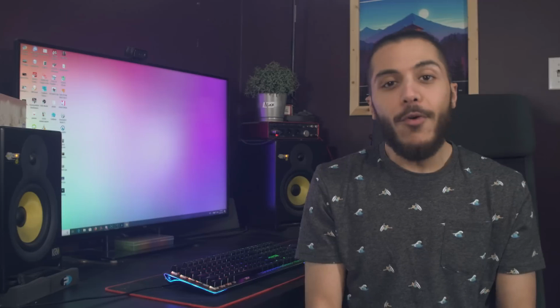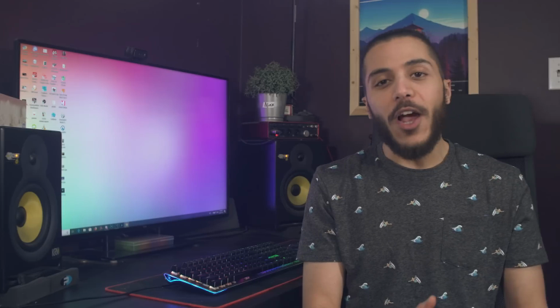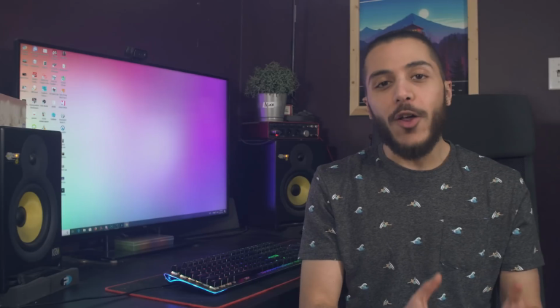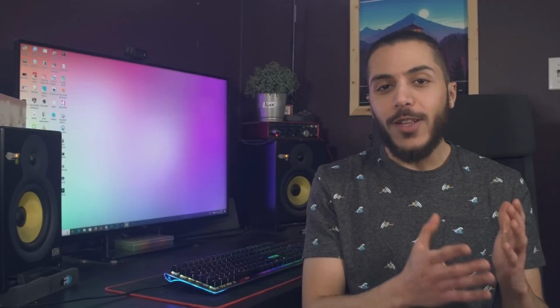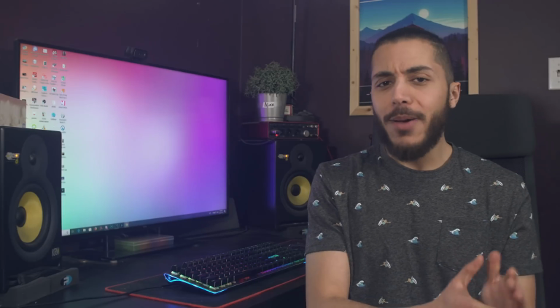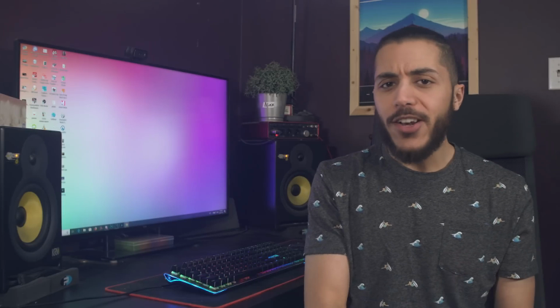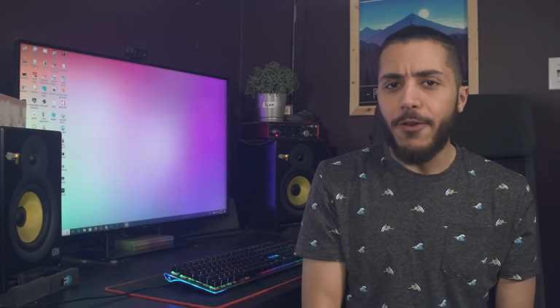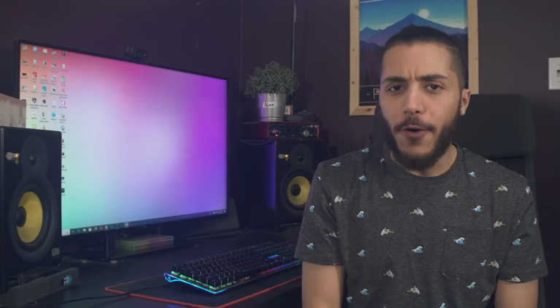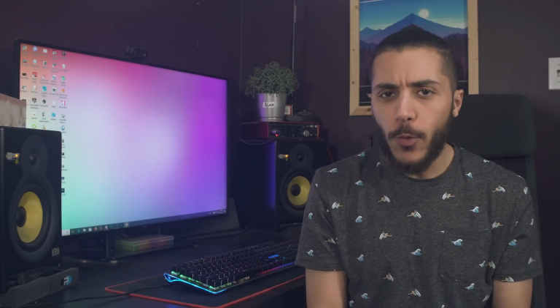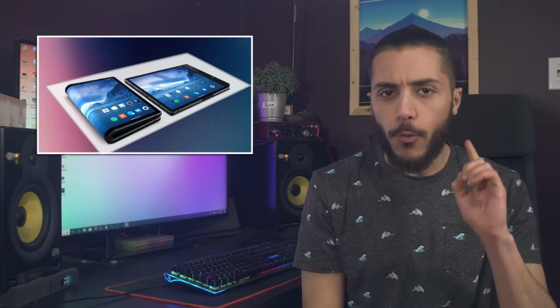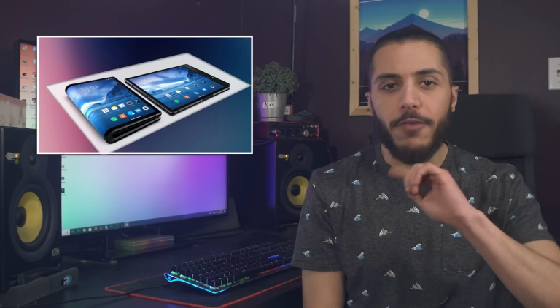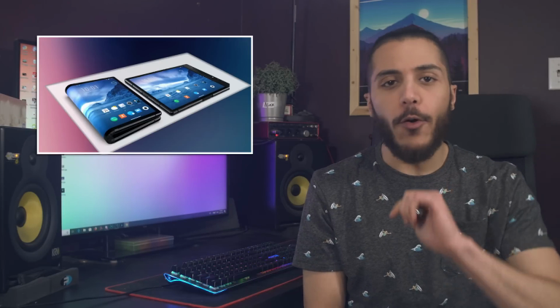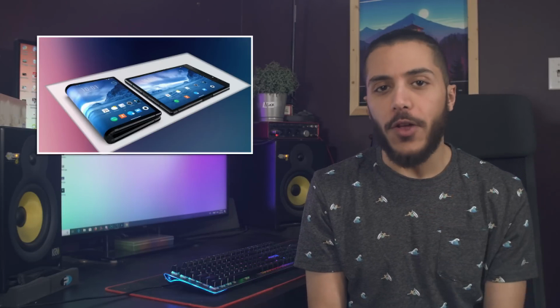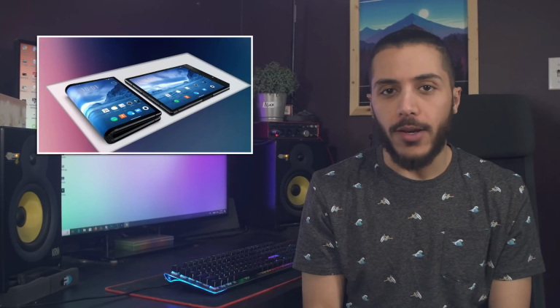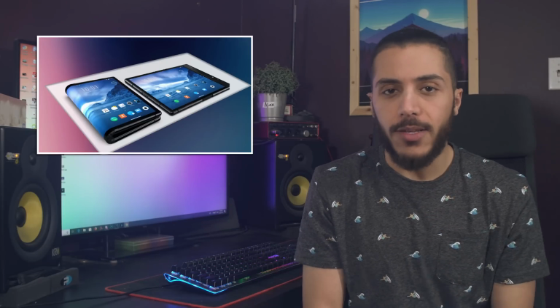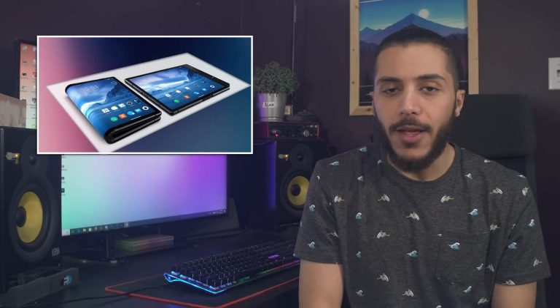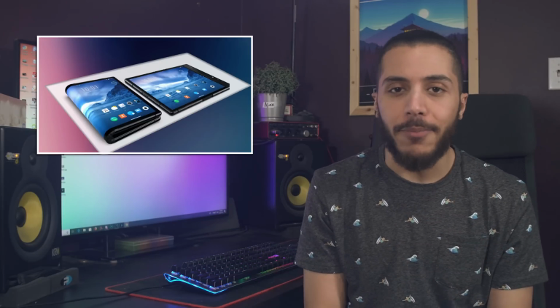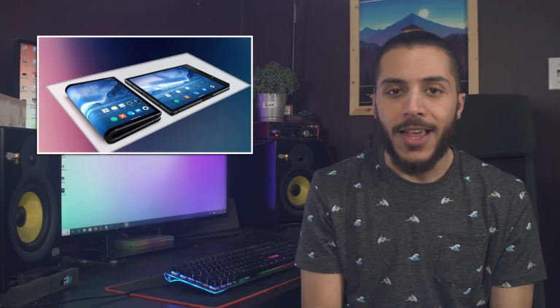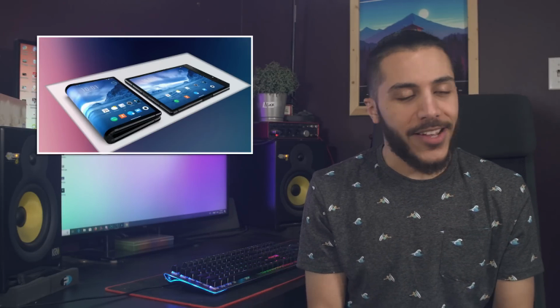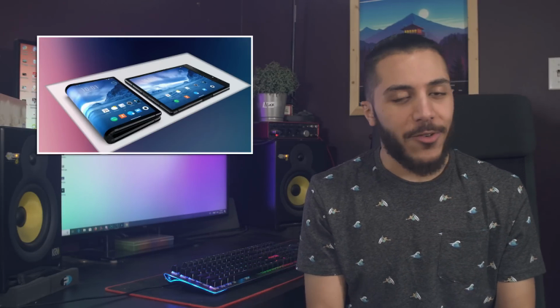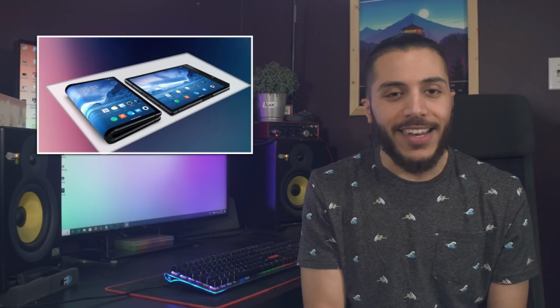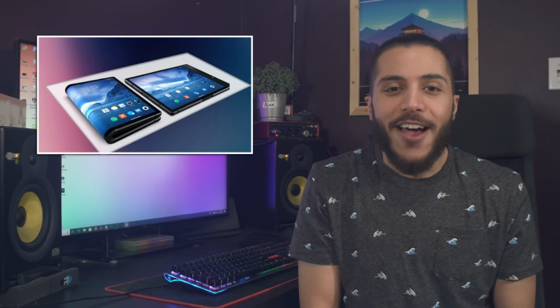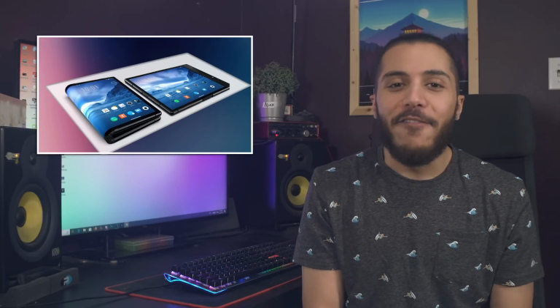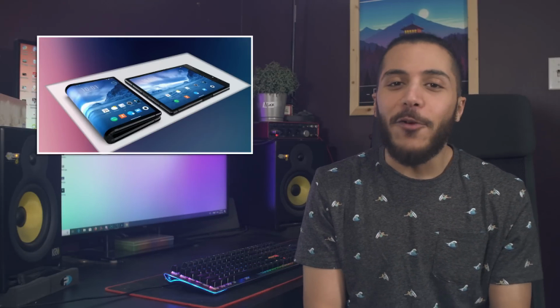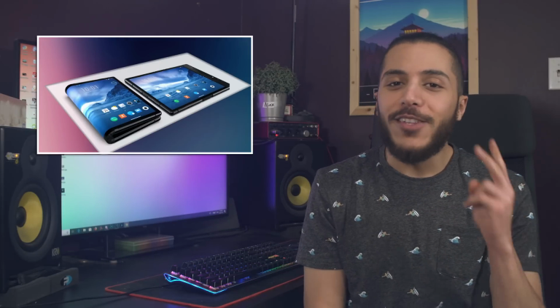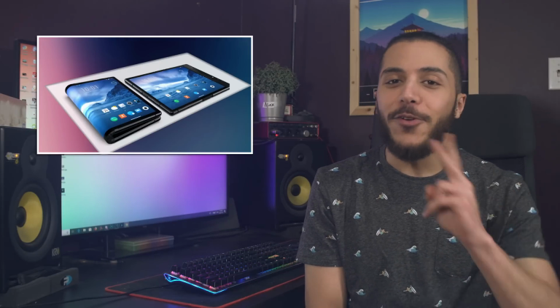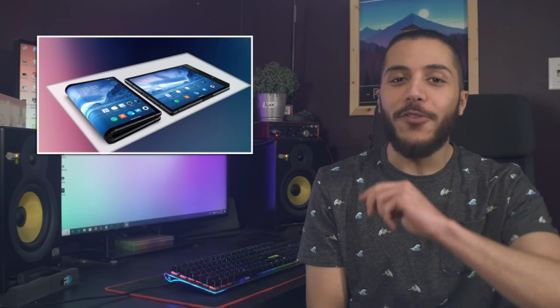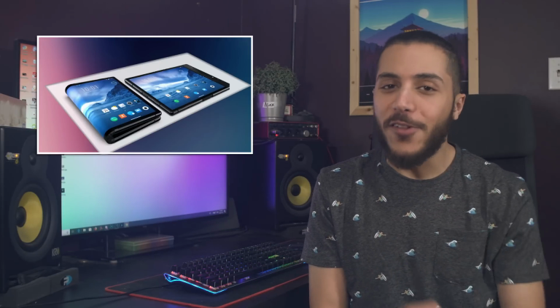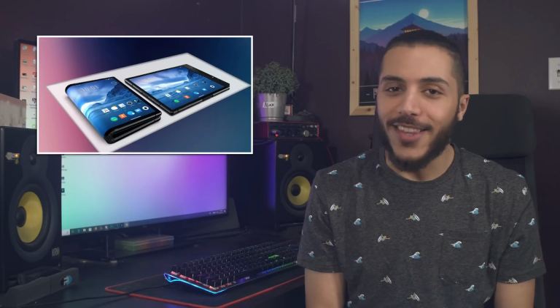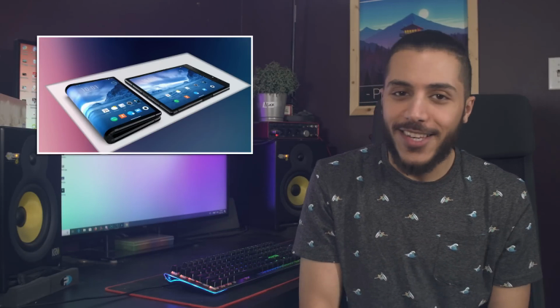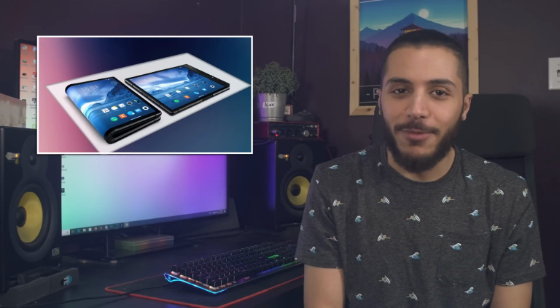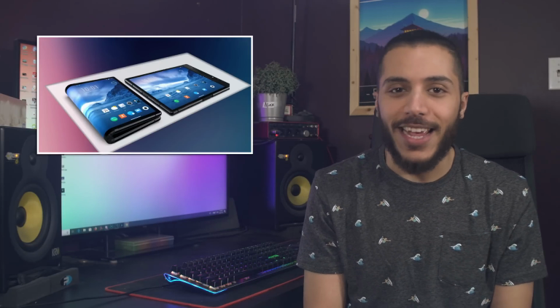Moving on, what's better than a phone with one fold on the display? That's right, a phone with two folds on the display.